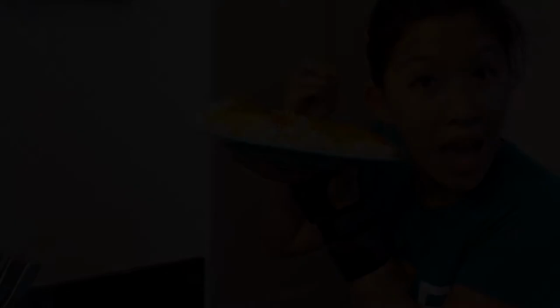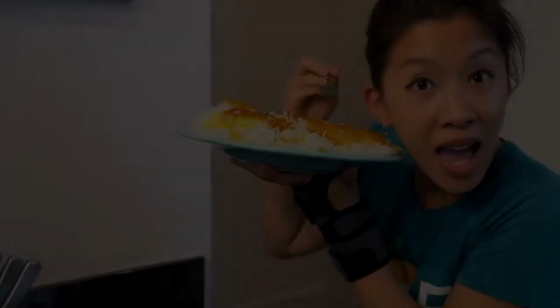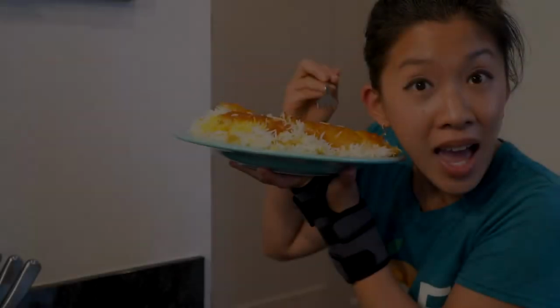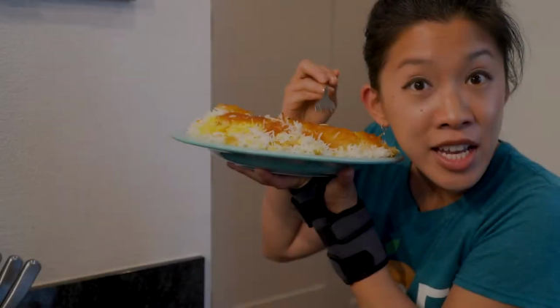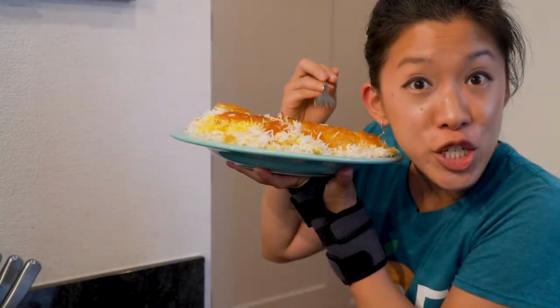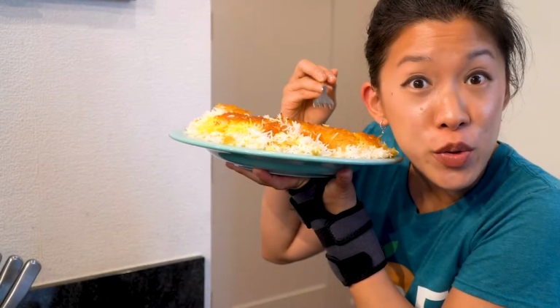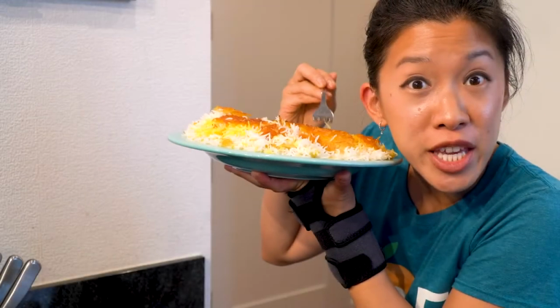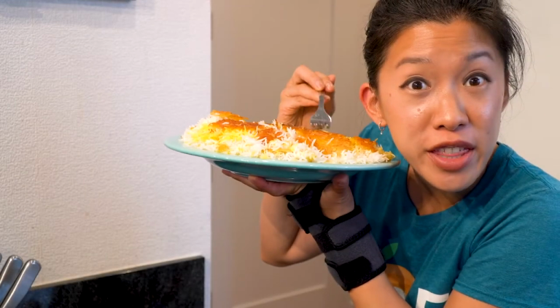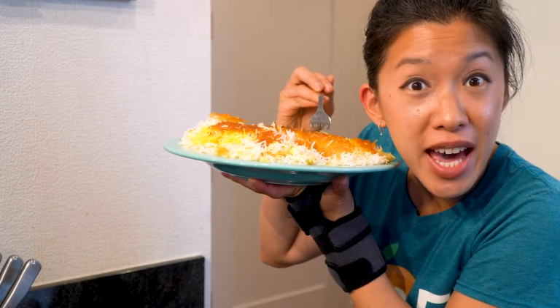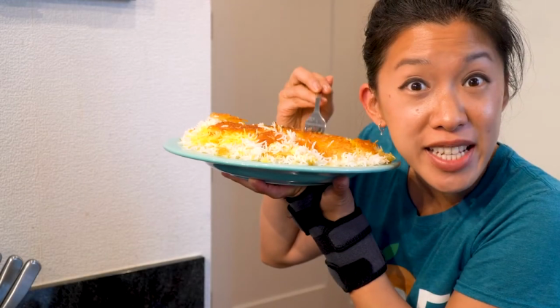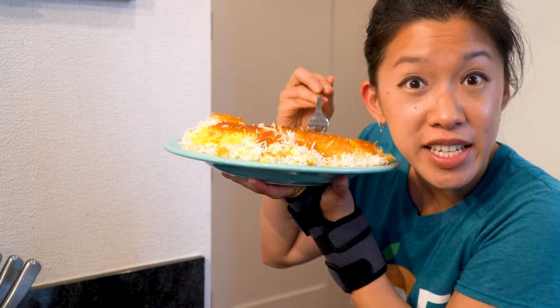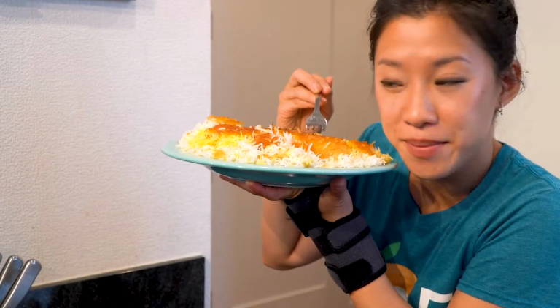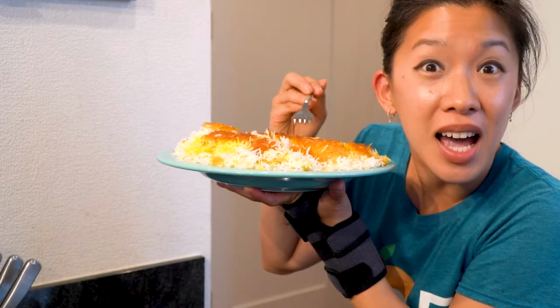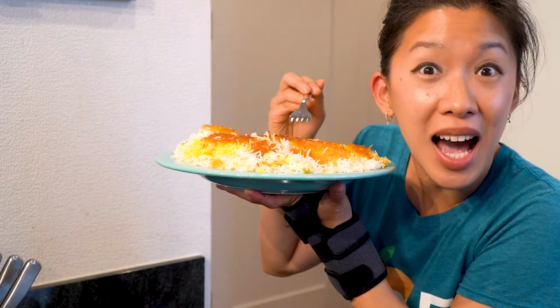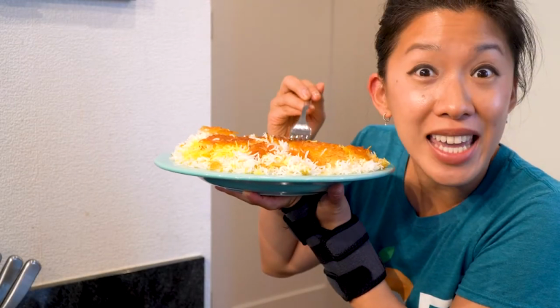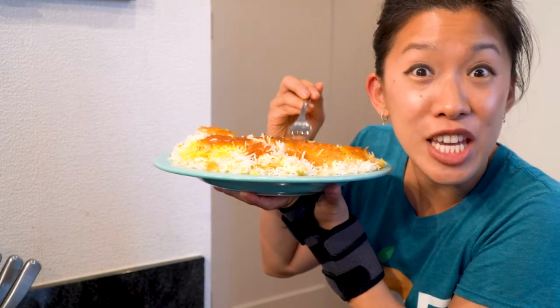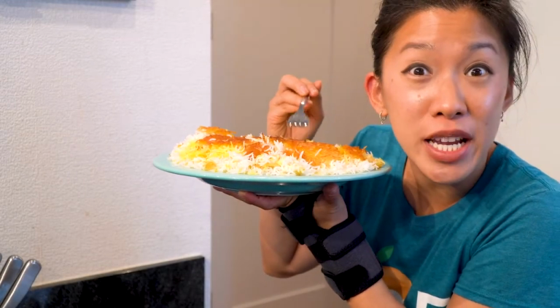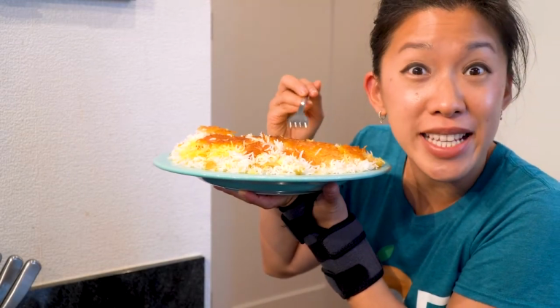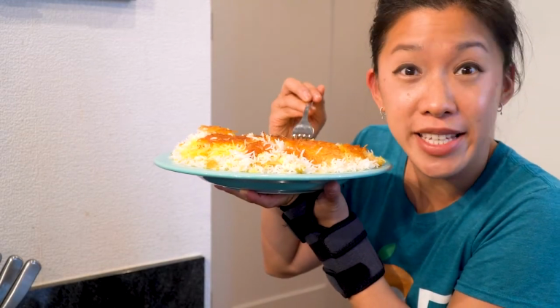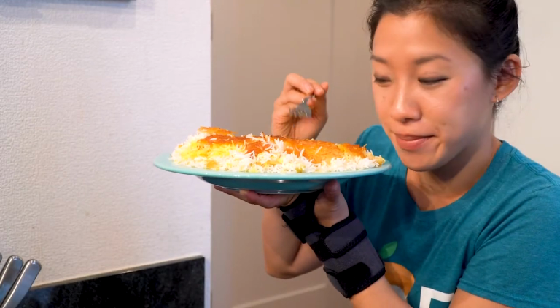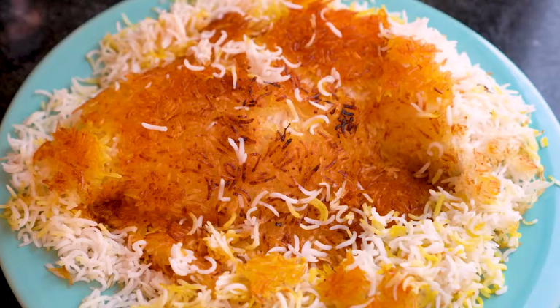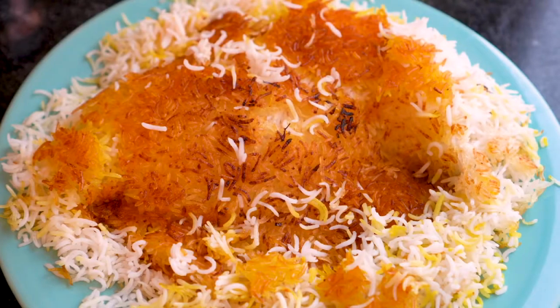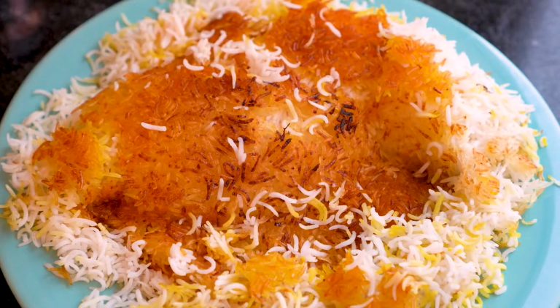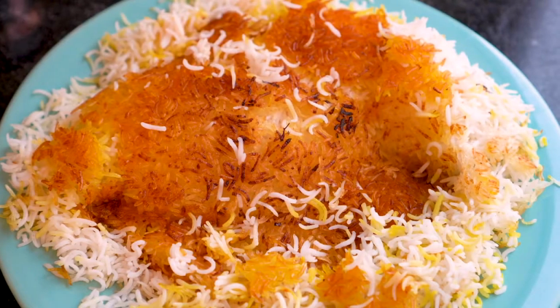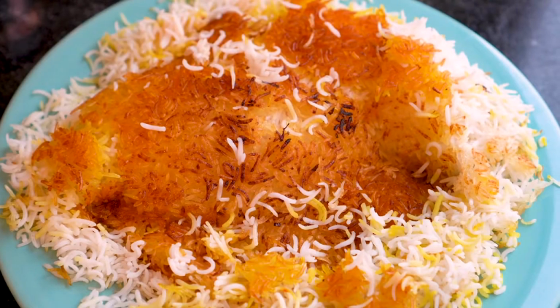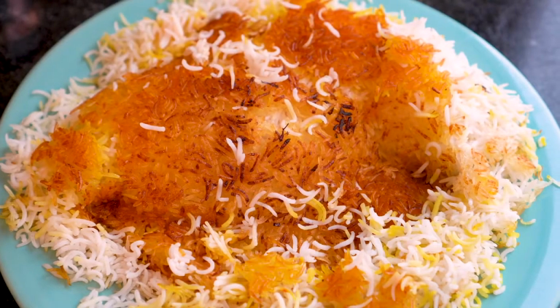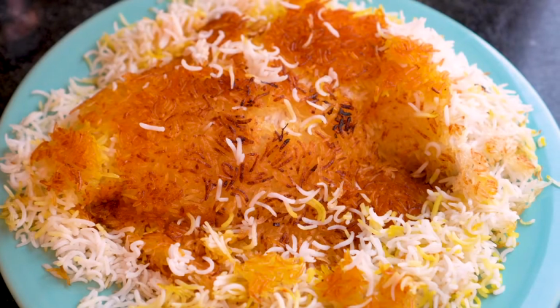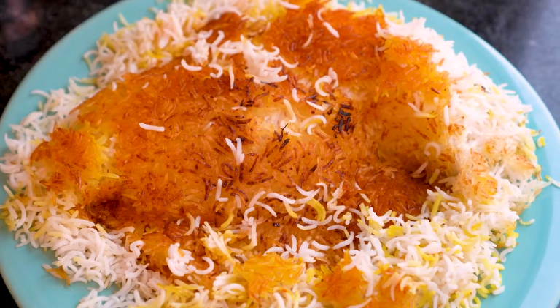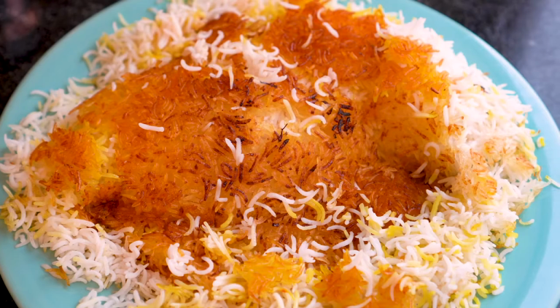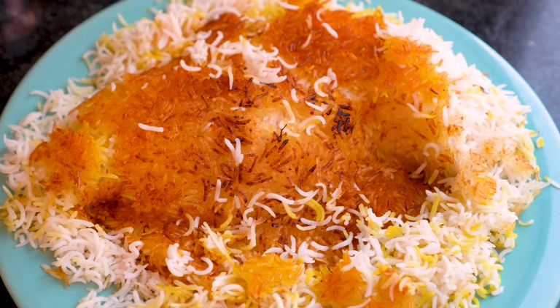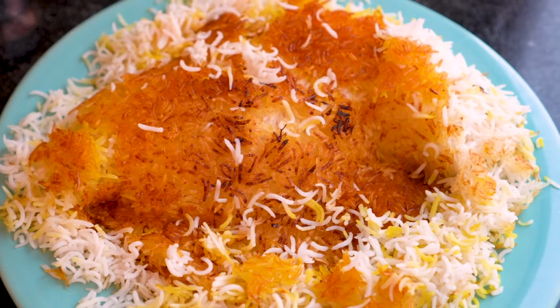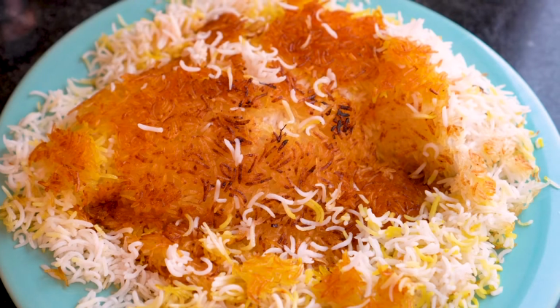Do you hear that? I hear it! Crunchy bottom rice!